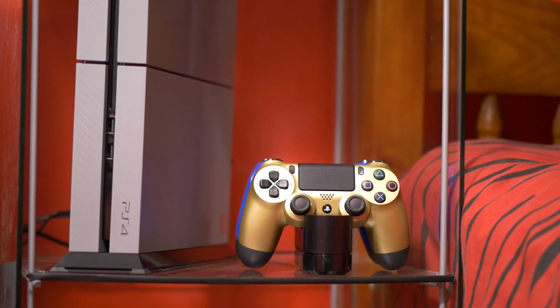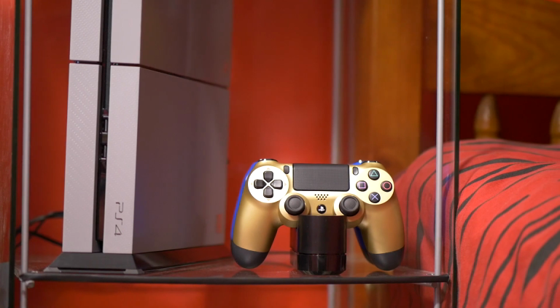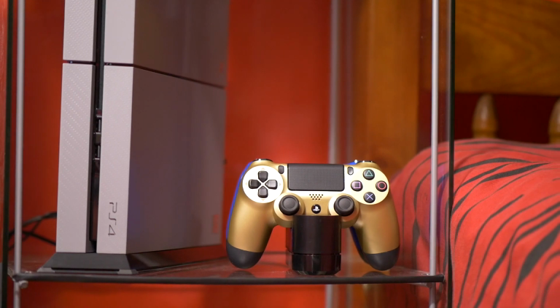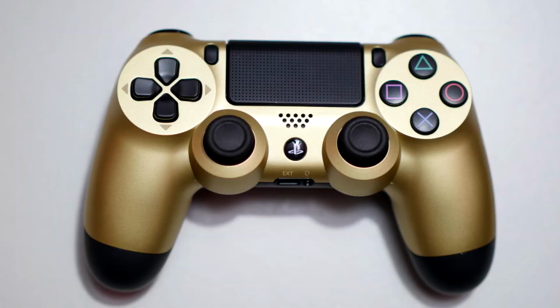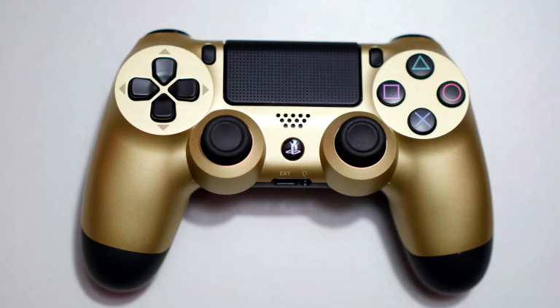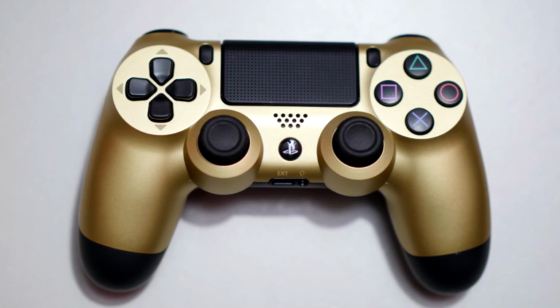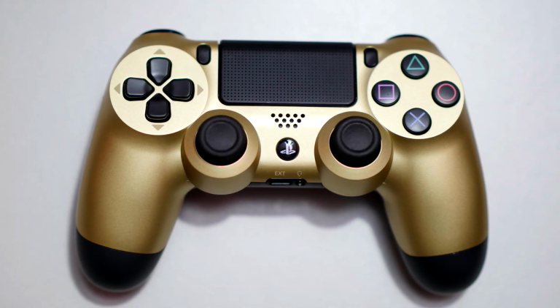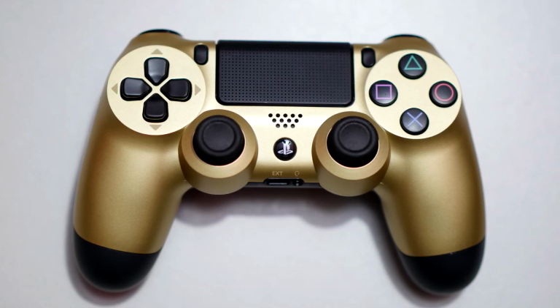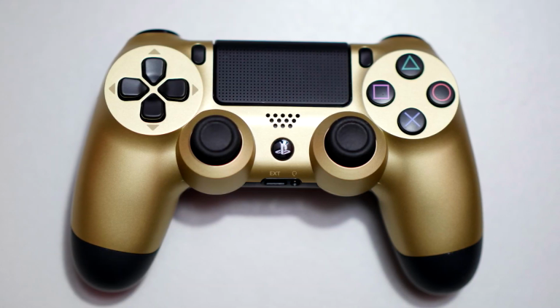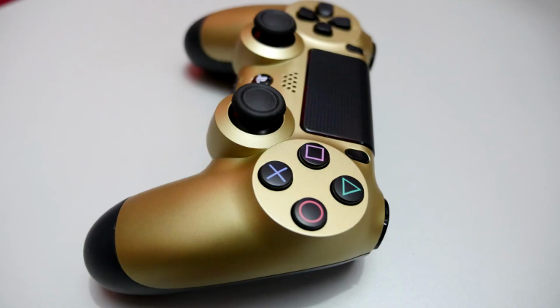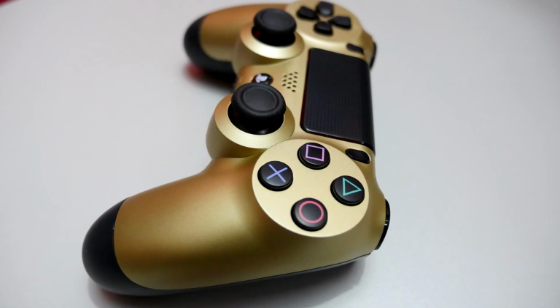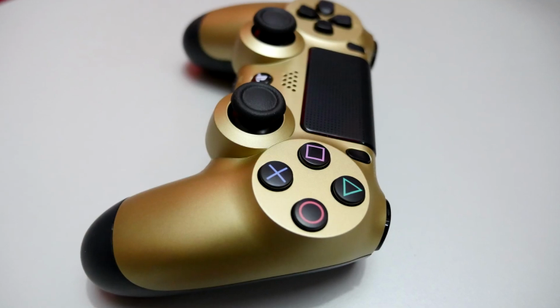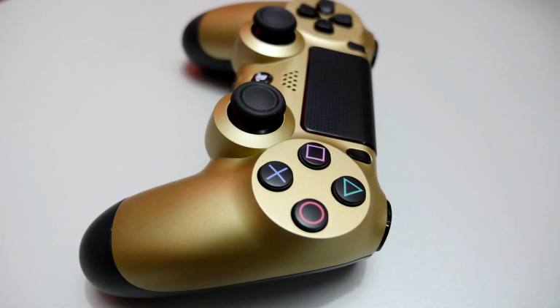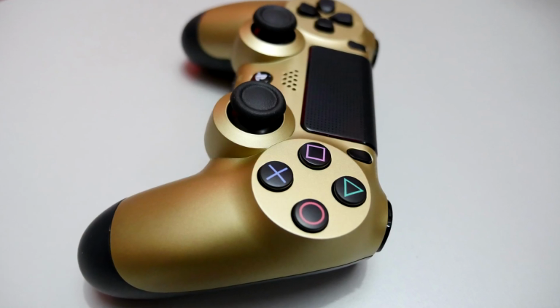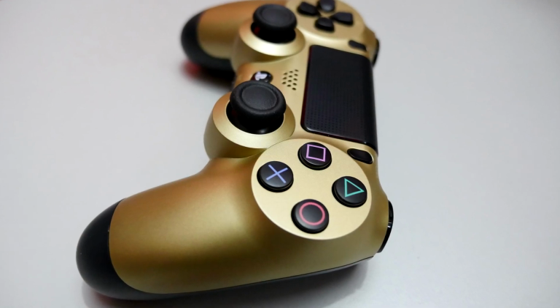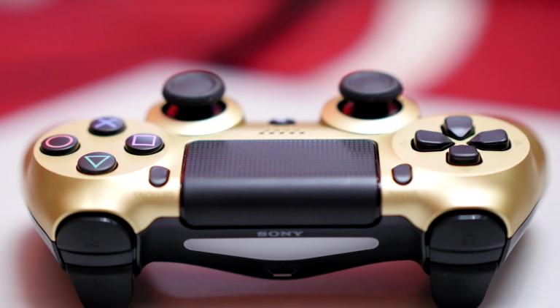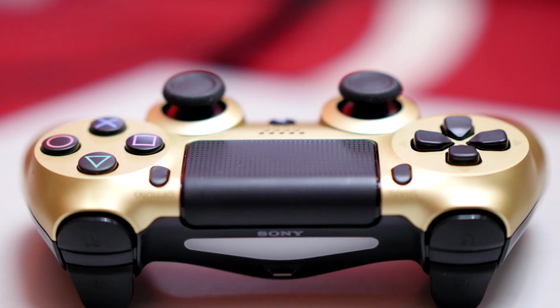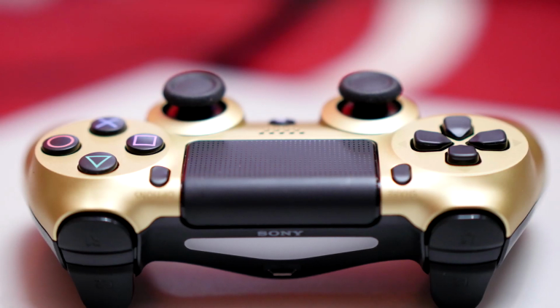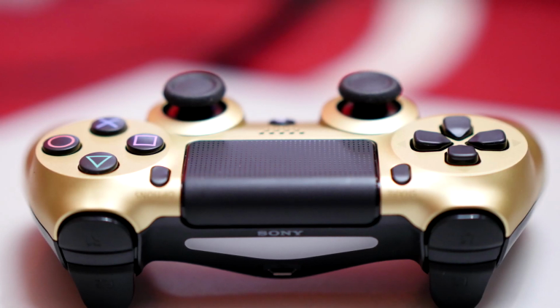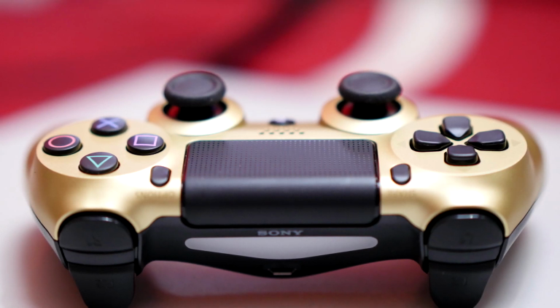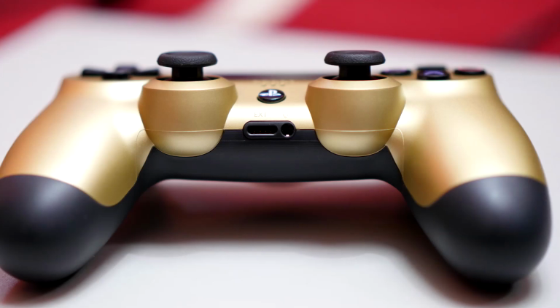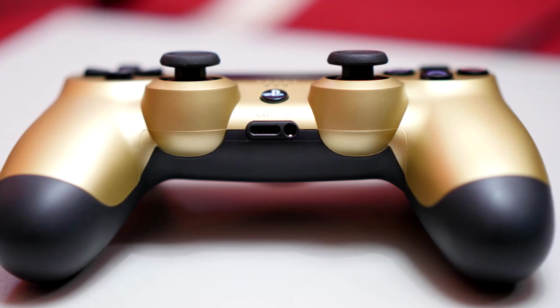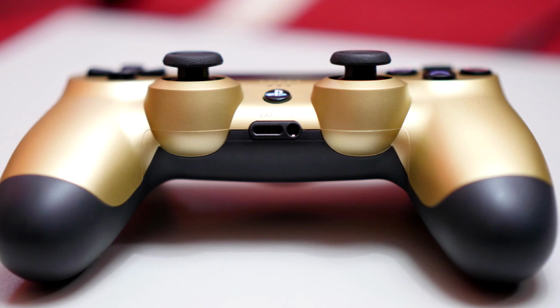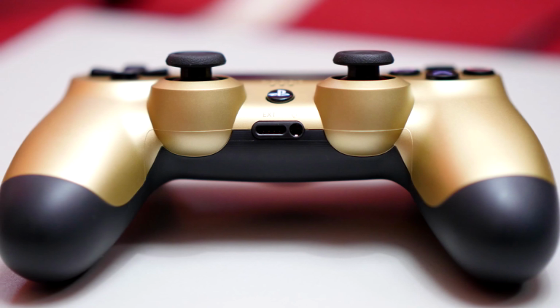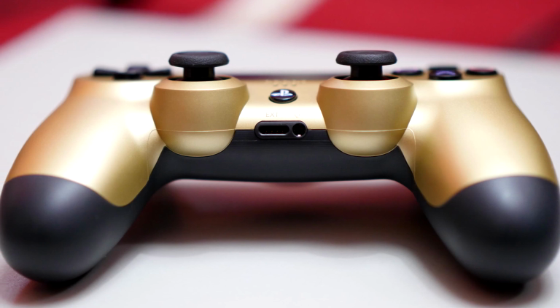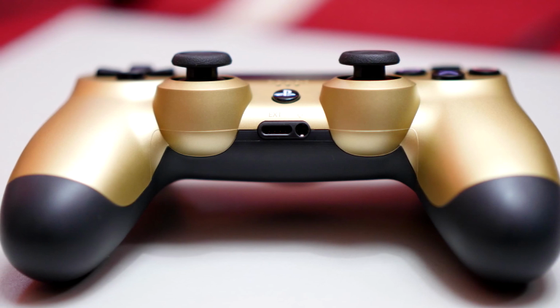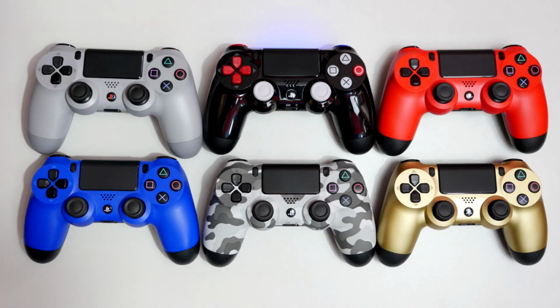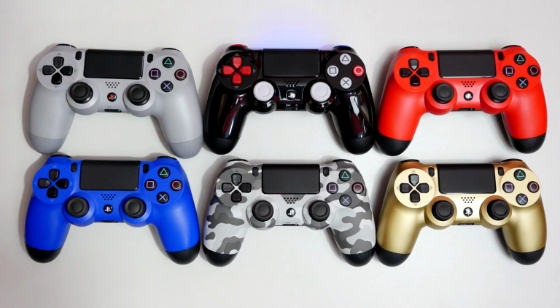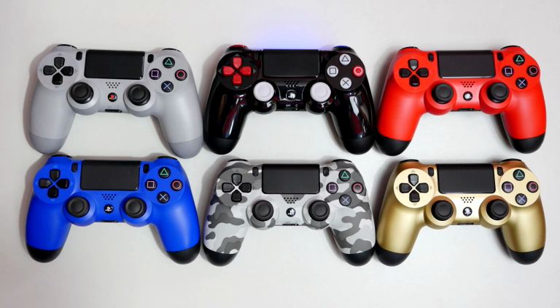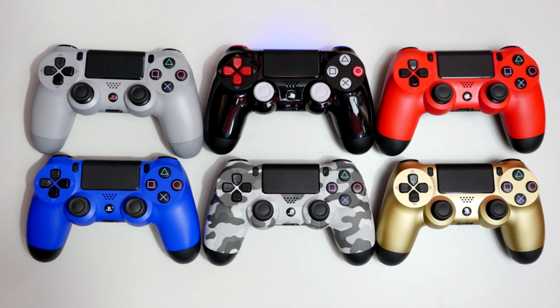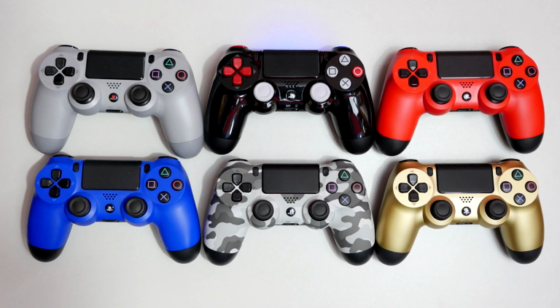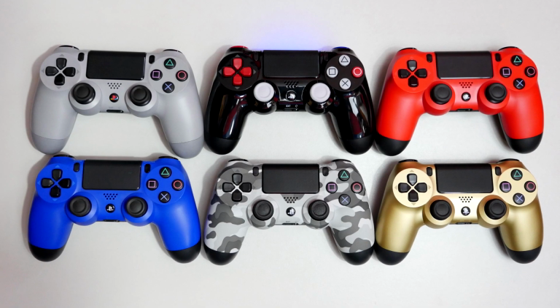Thank you for watching. Check out some close-up images of the DualShock 4, and I hope you enjoyed this video — give it a like if you did and I'll see you next time.